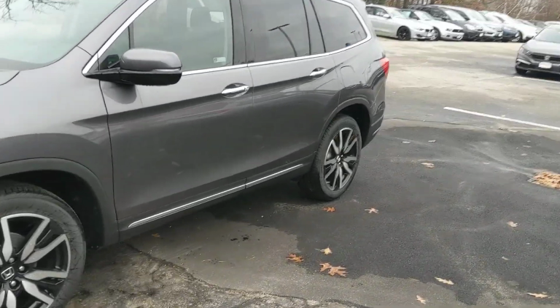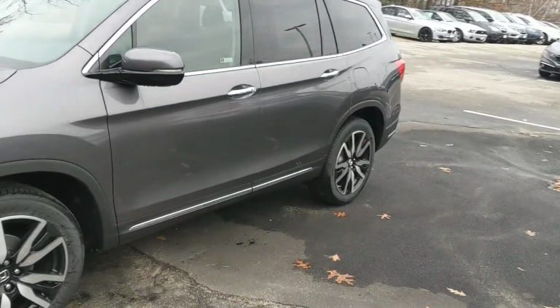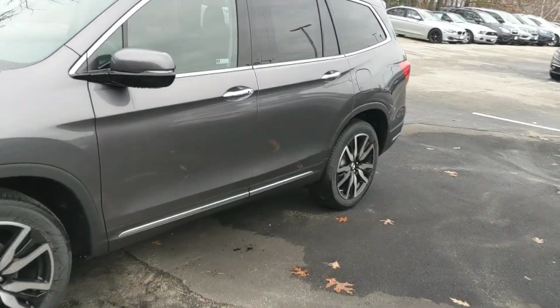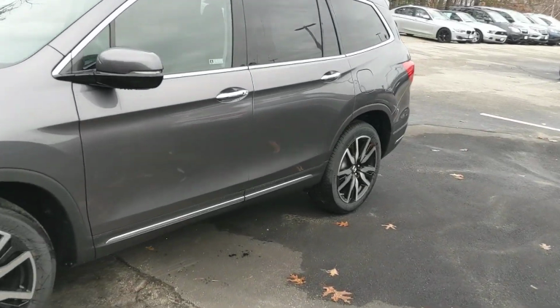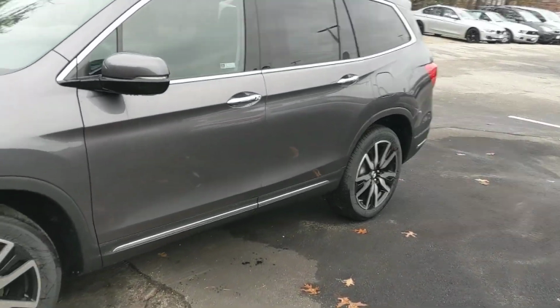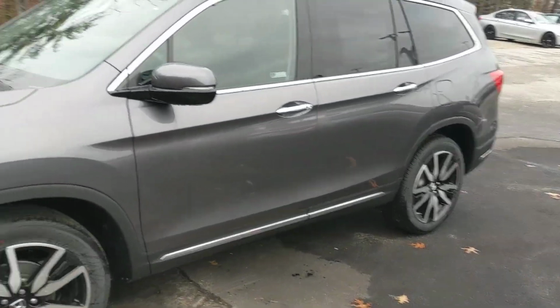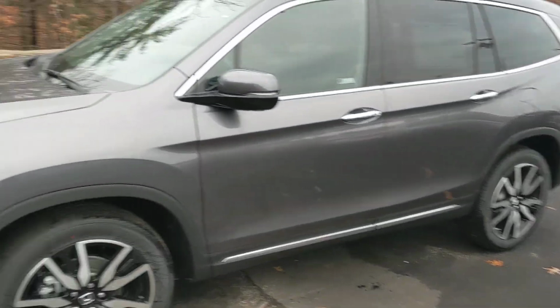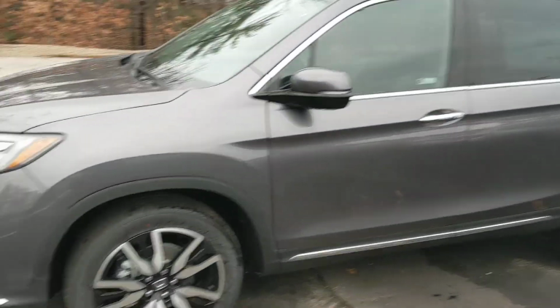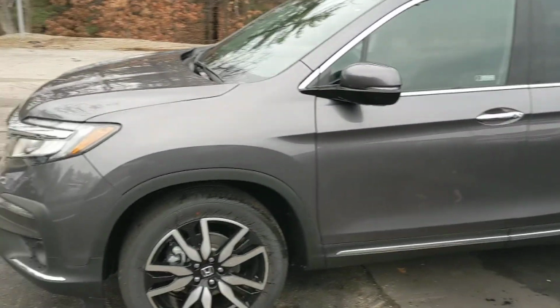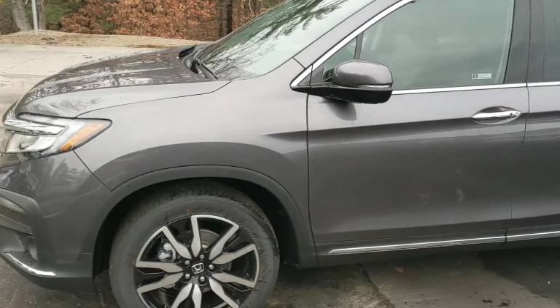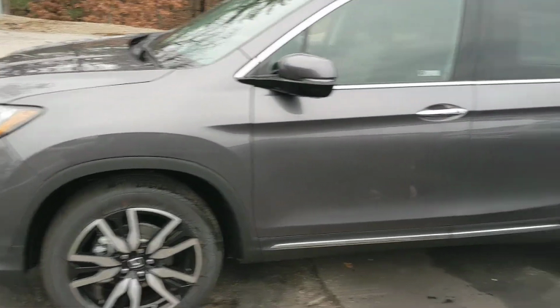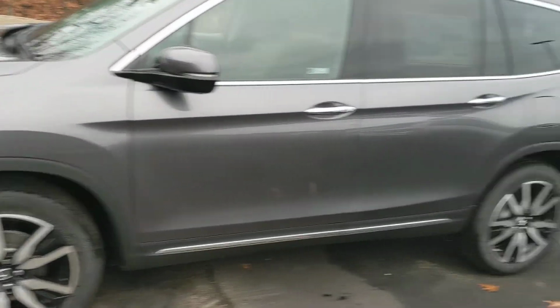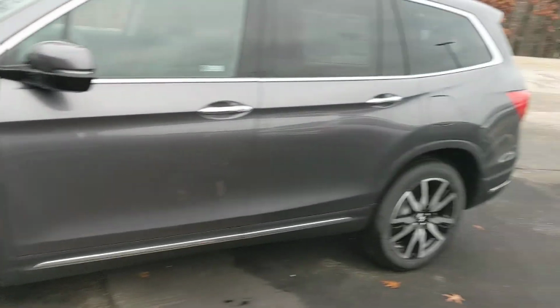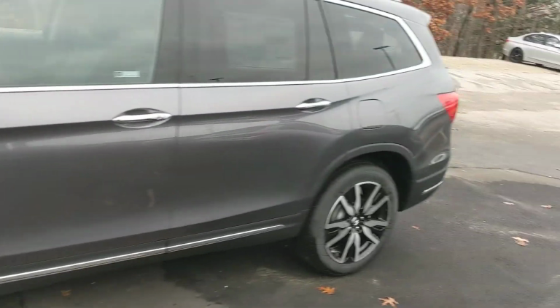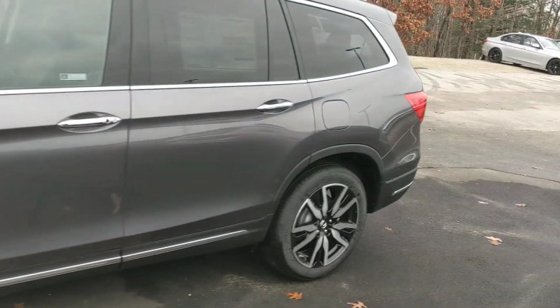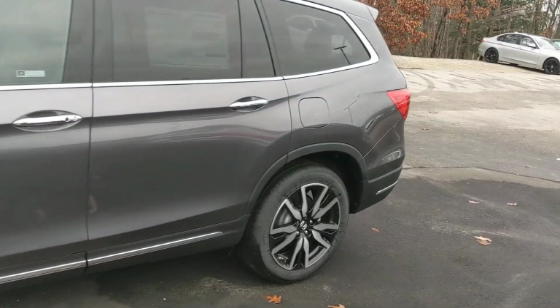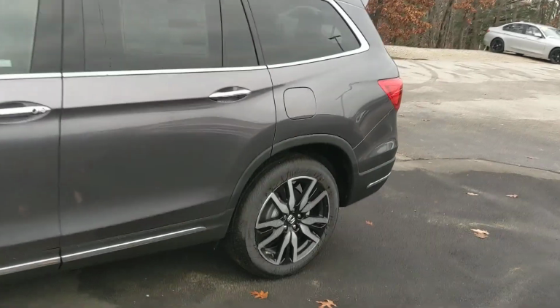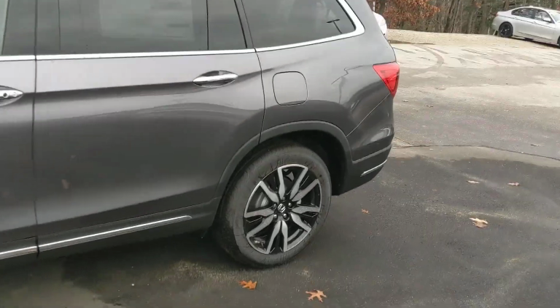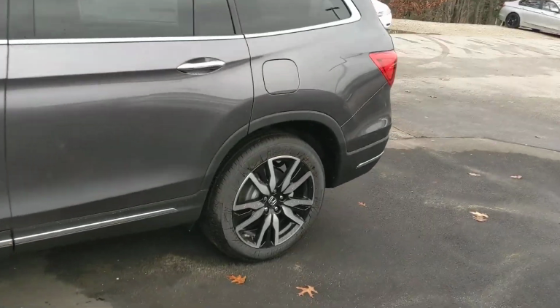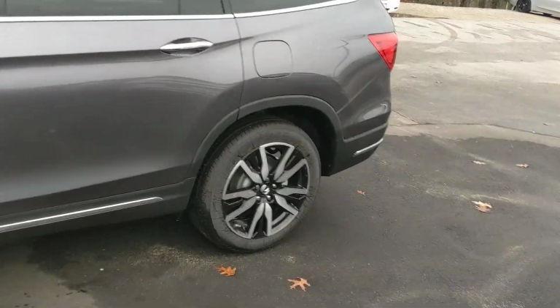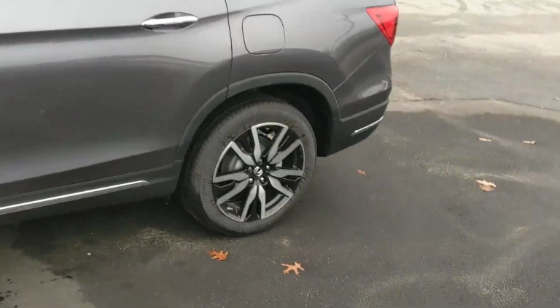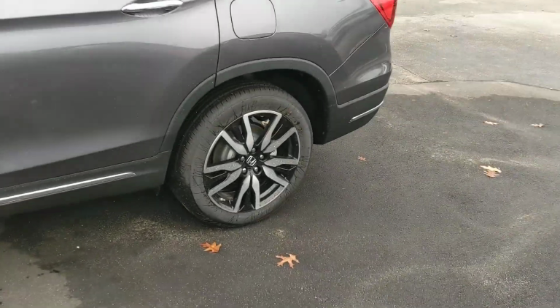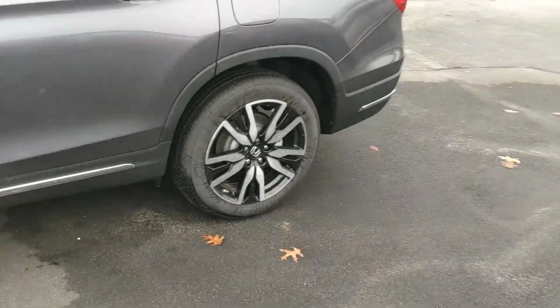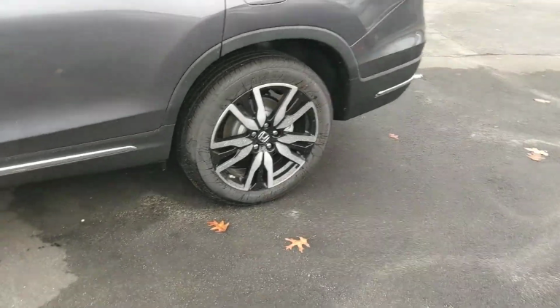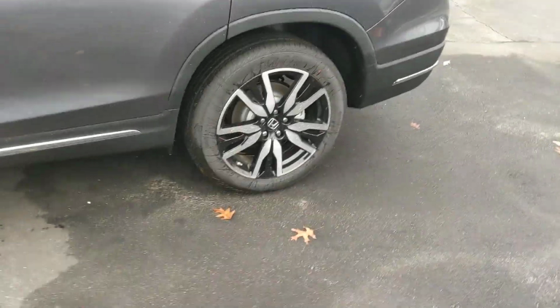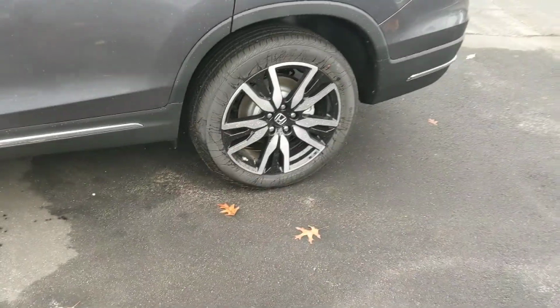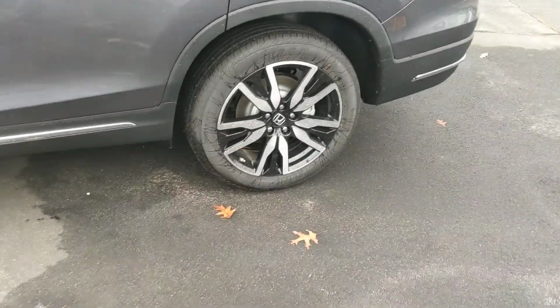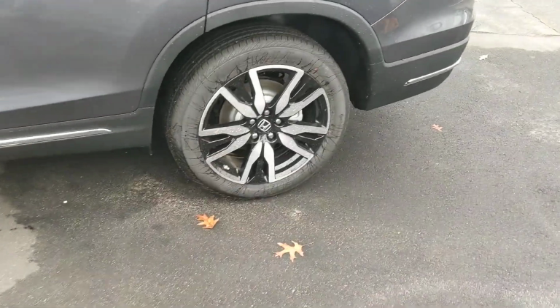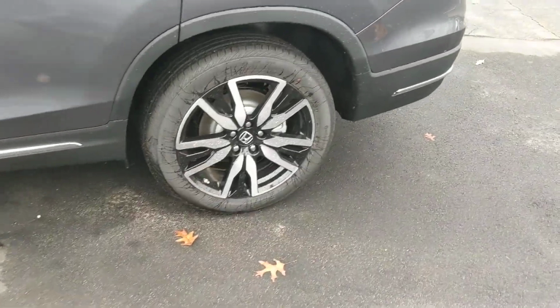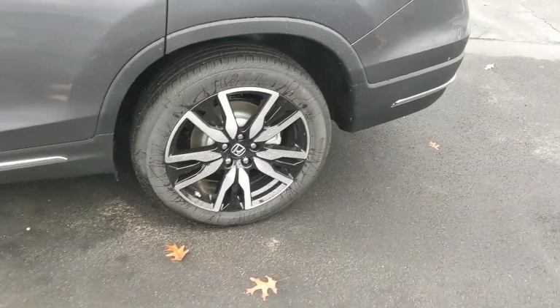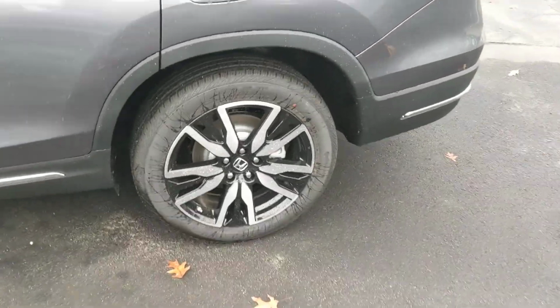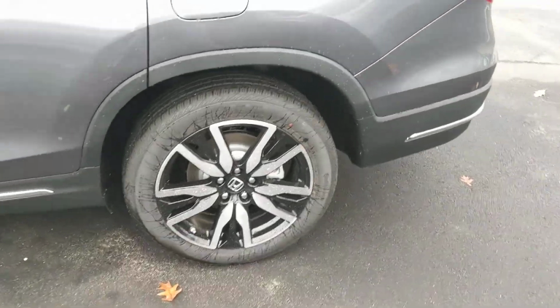This vehicle's got beautiful body lines, looks great going down the road, and it's got these beautiful machine cut rims.